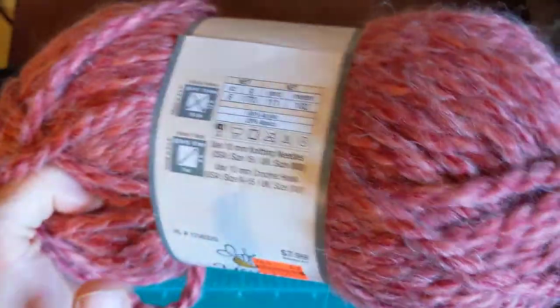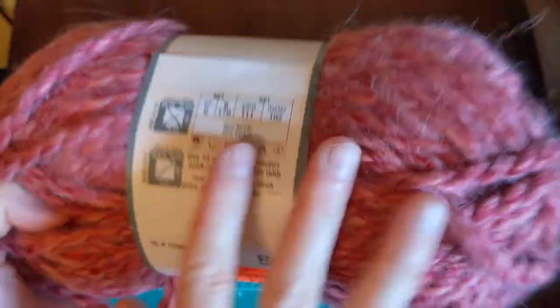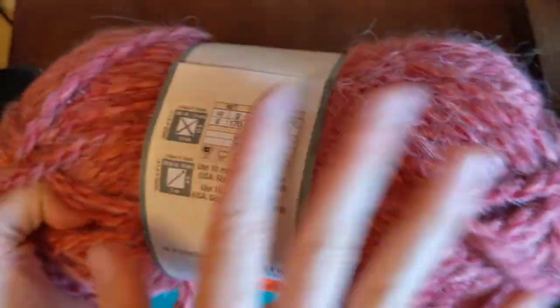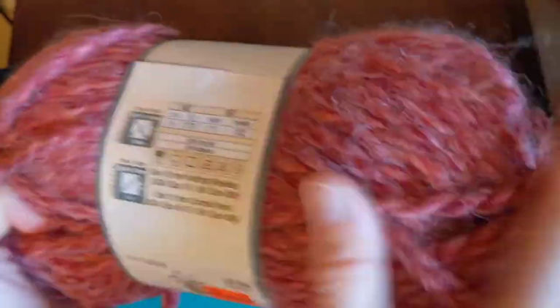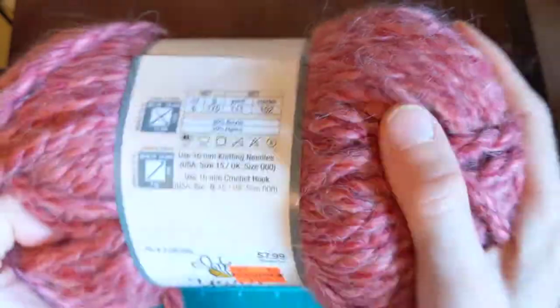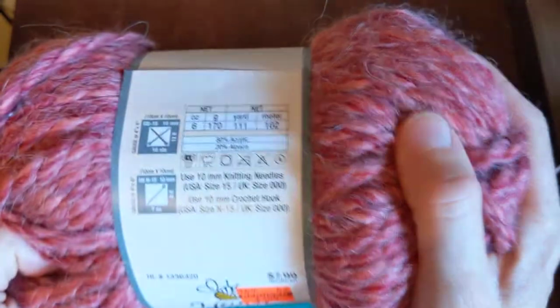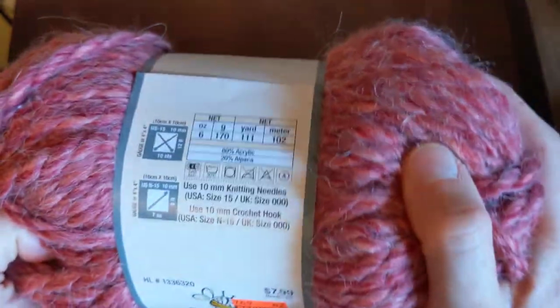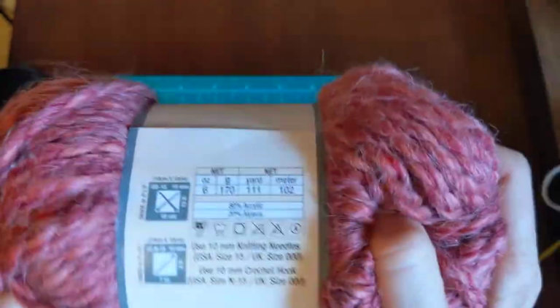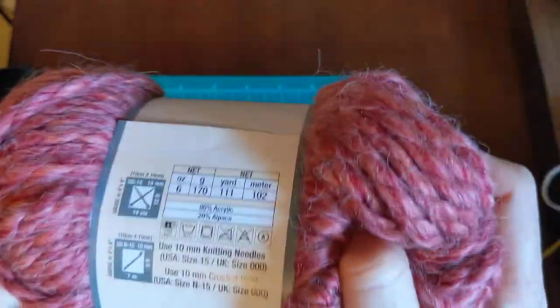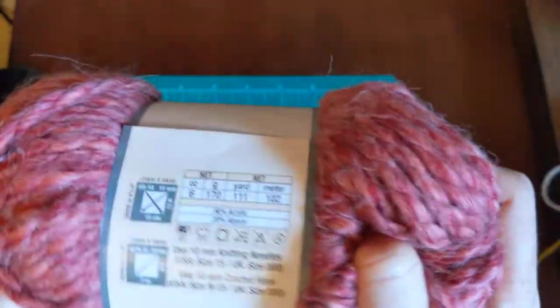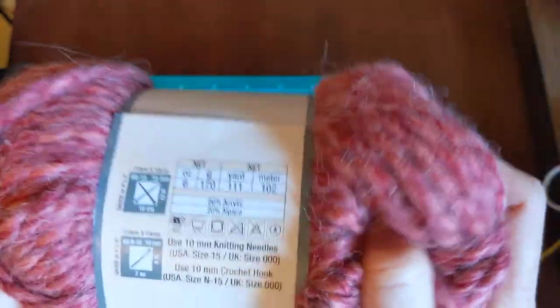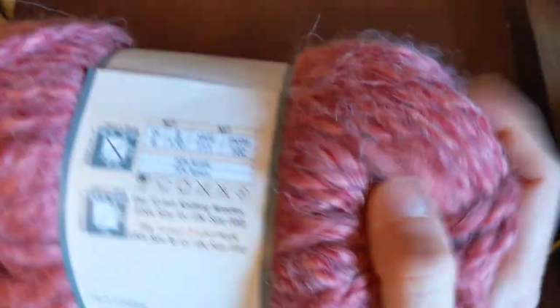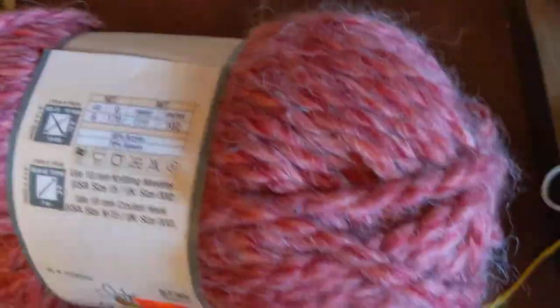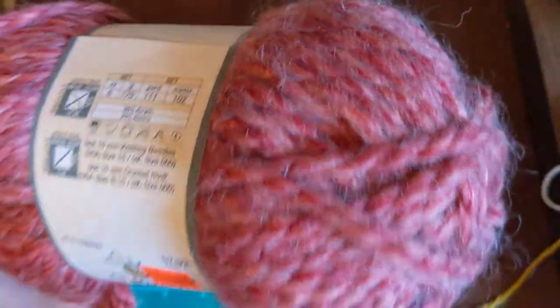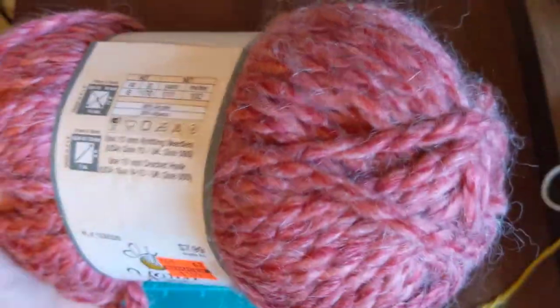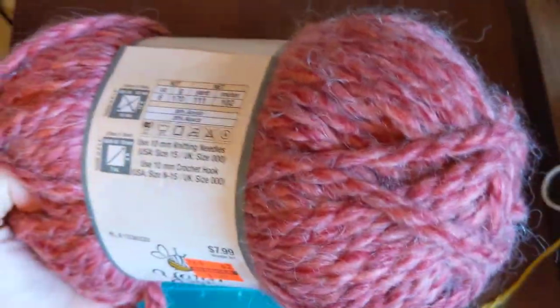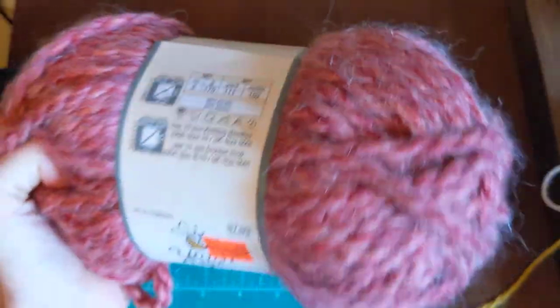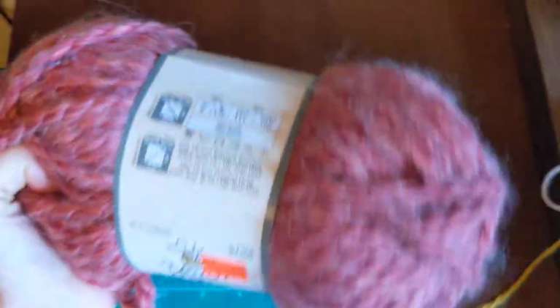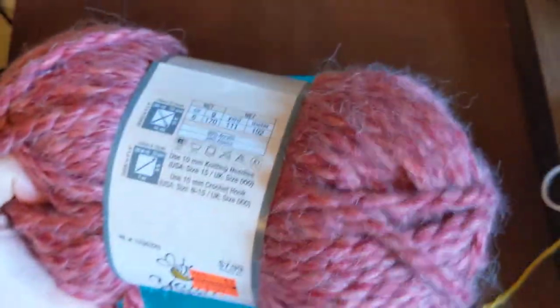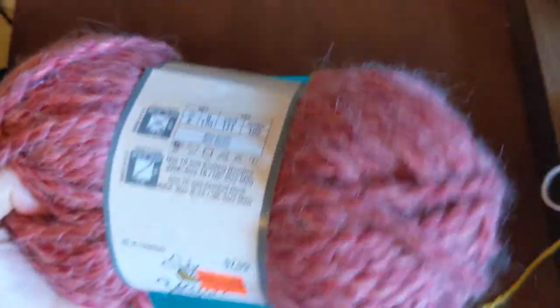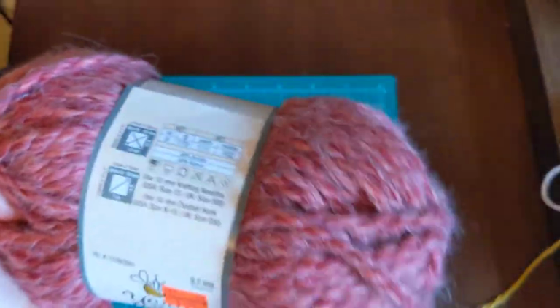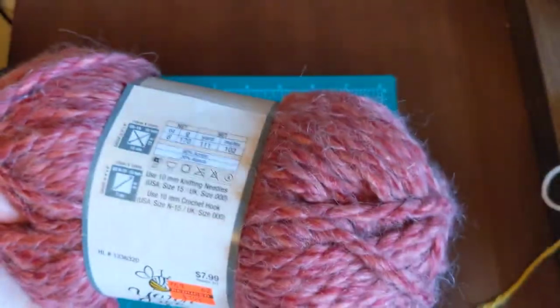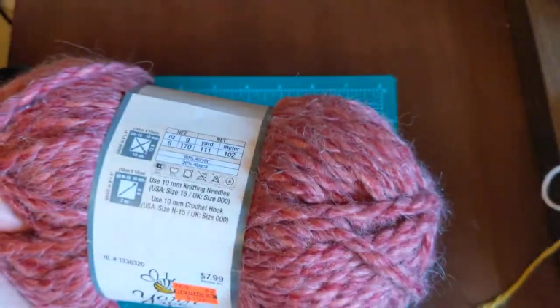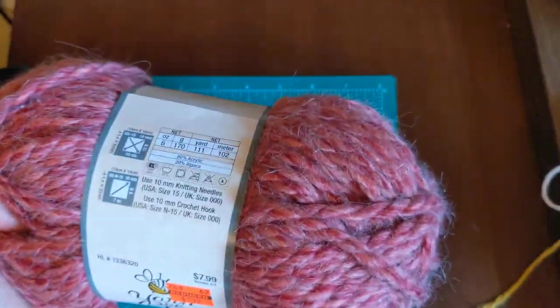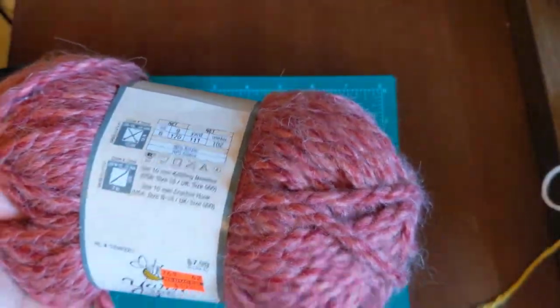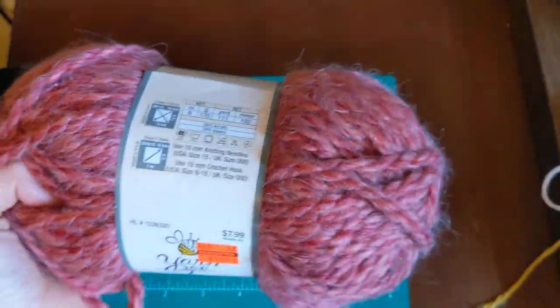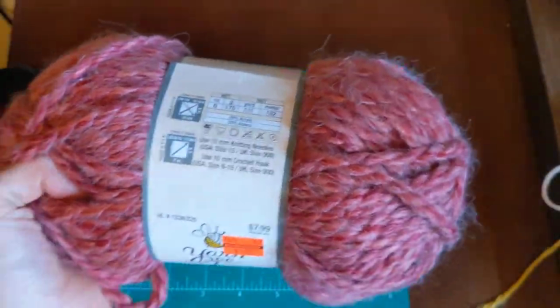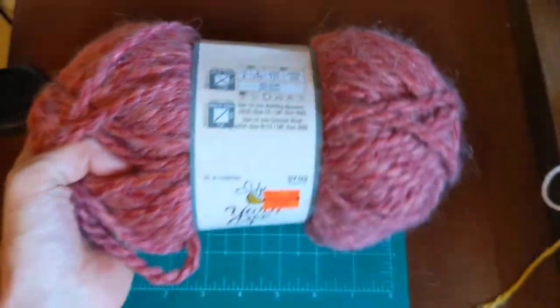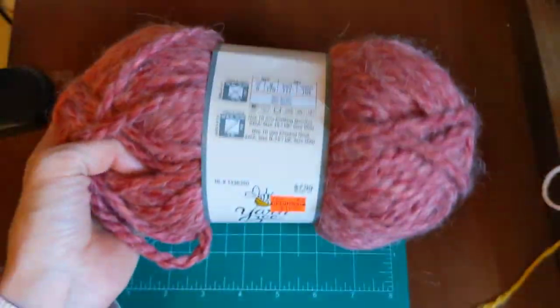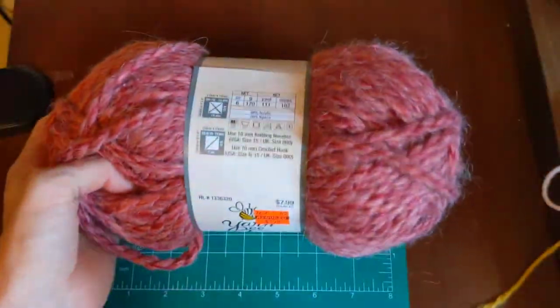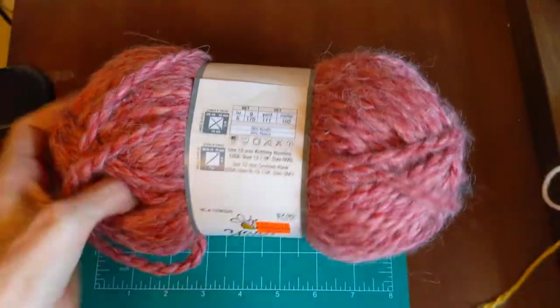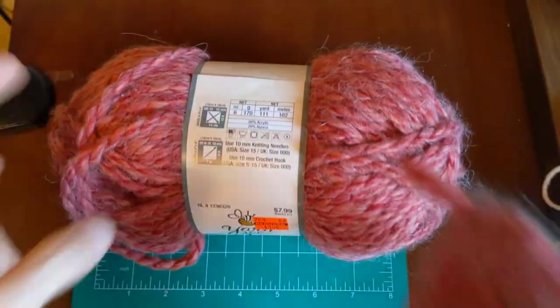These are great for making big chunky winter hats.